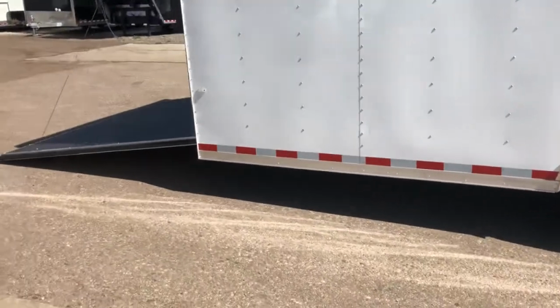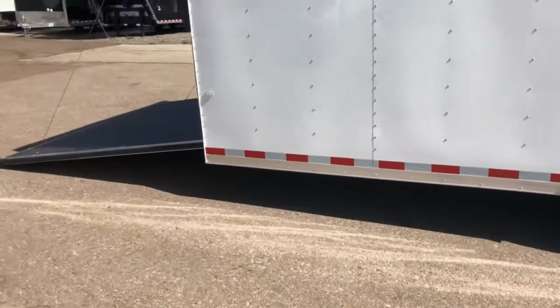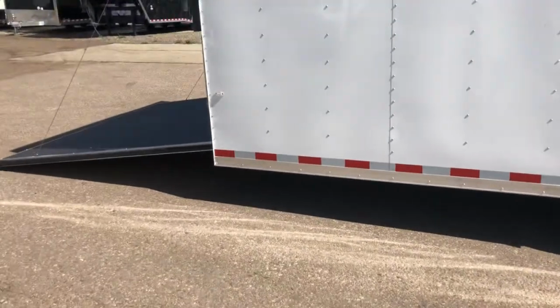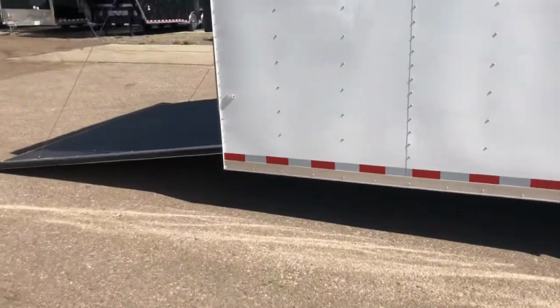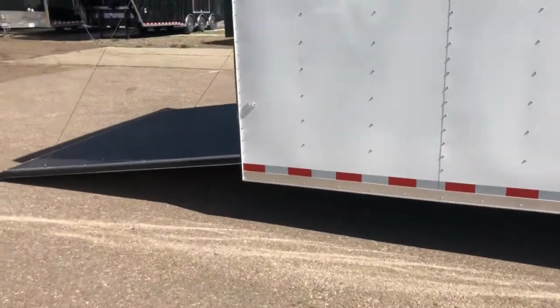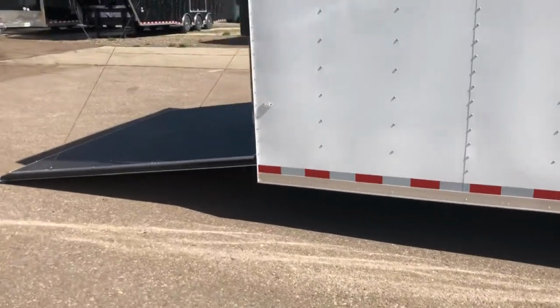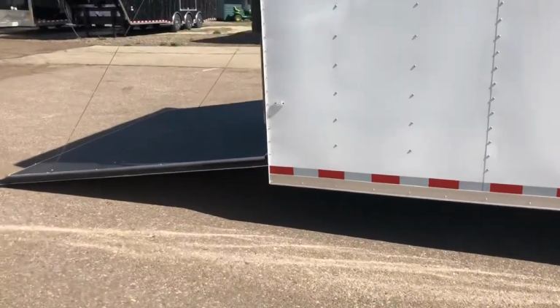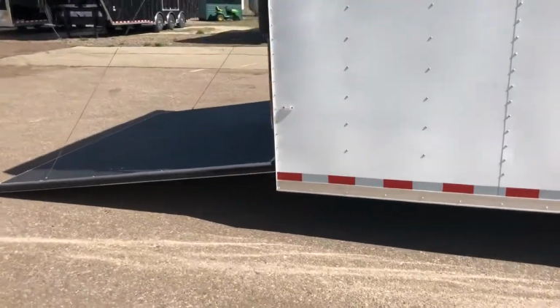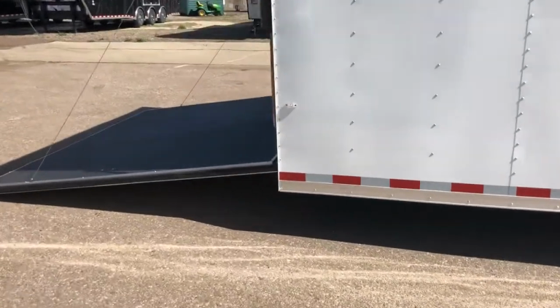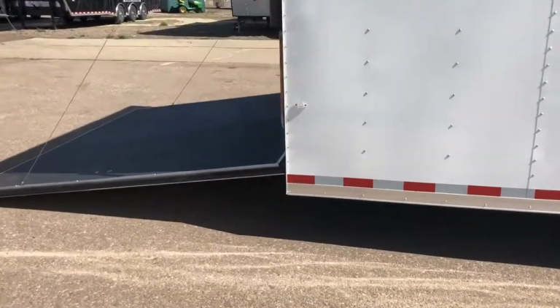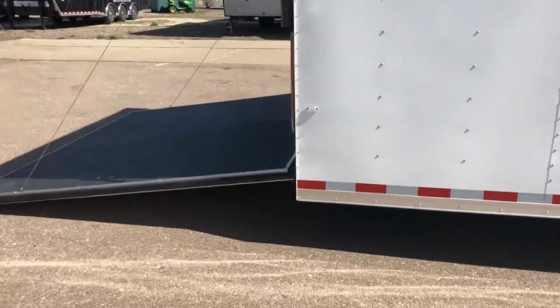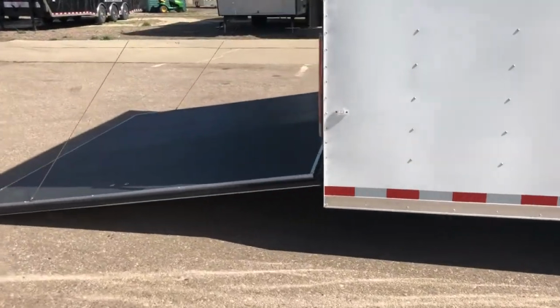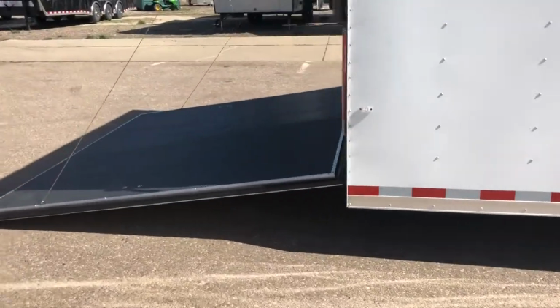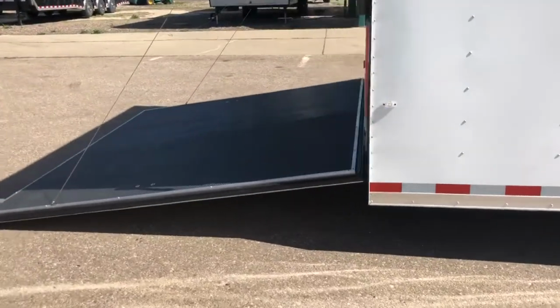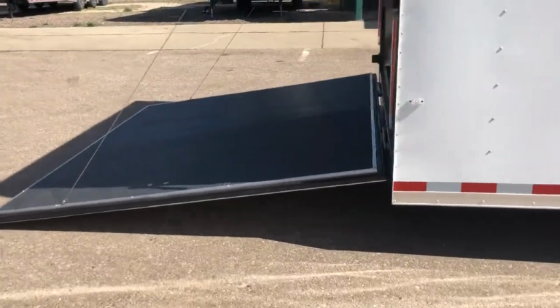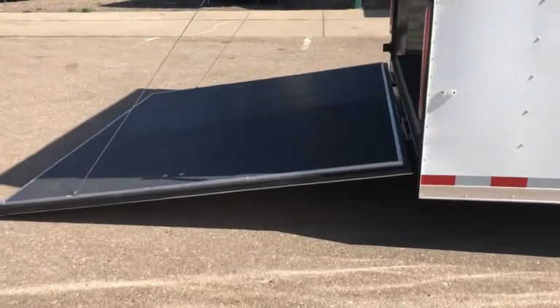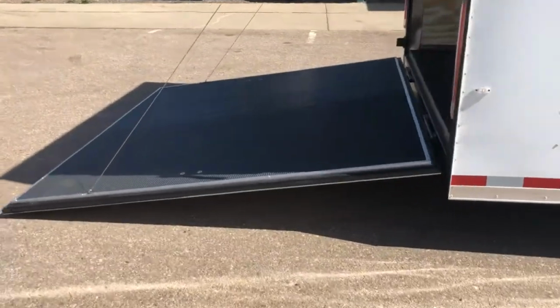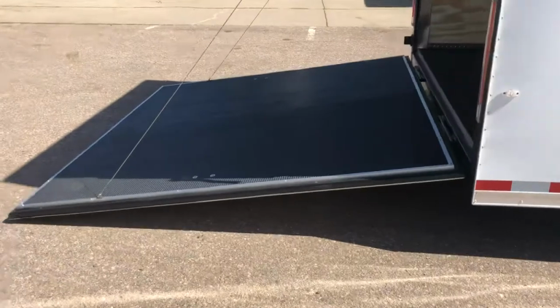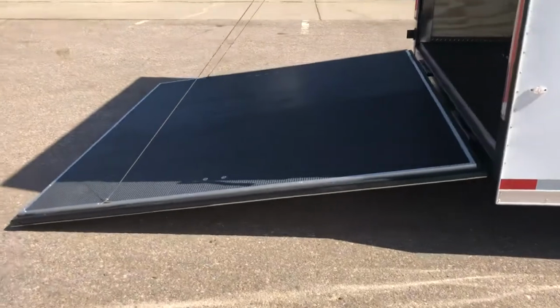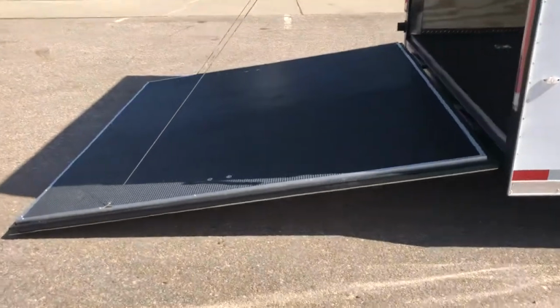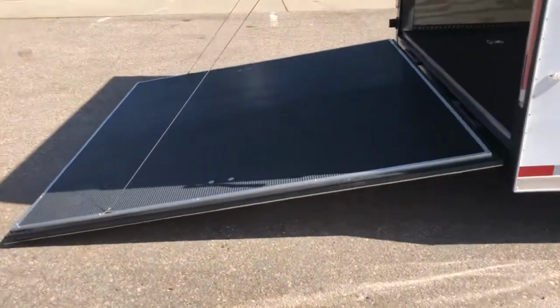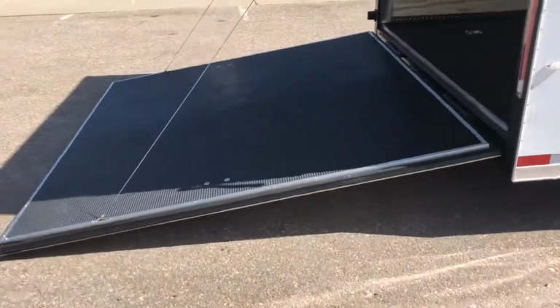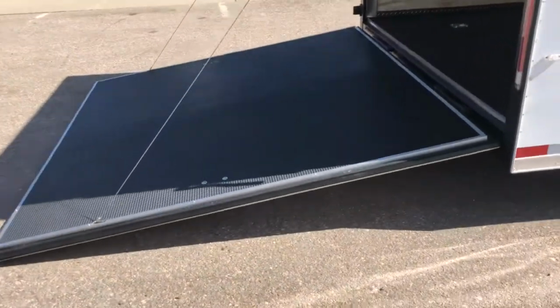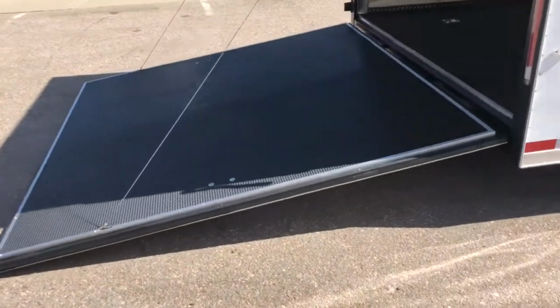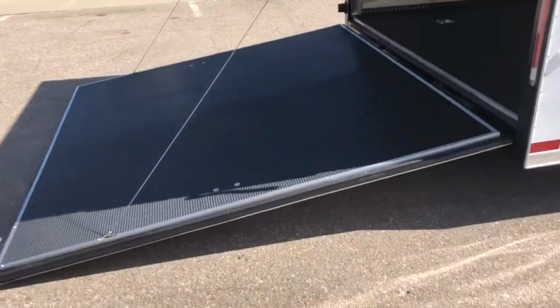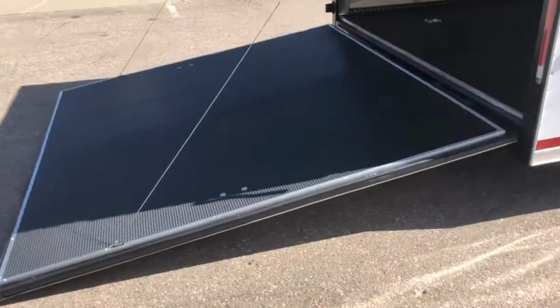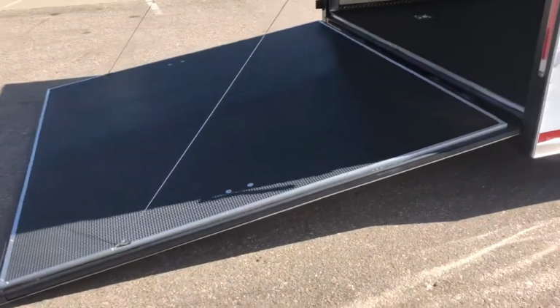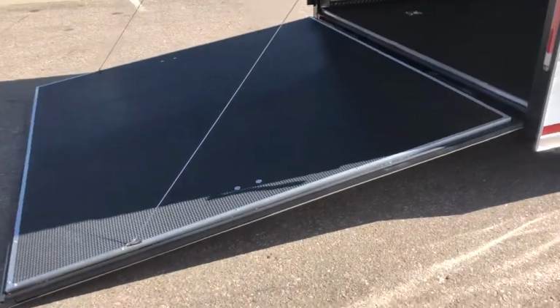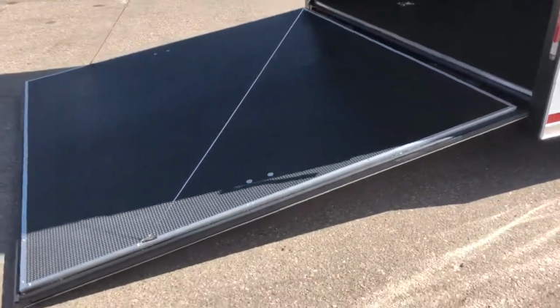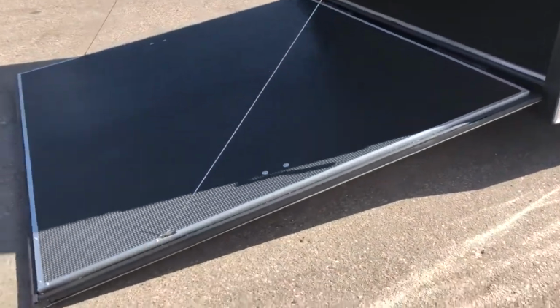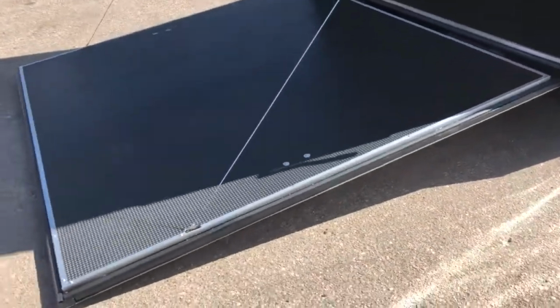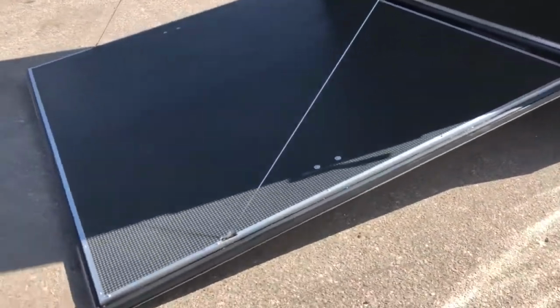The rear ramp door does come with a spring assist close so it's easy to open and close the rear ramp door, especially on these great big huge trailers.